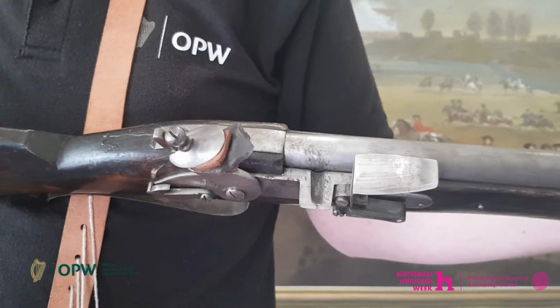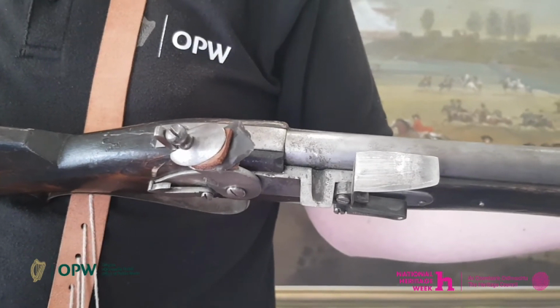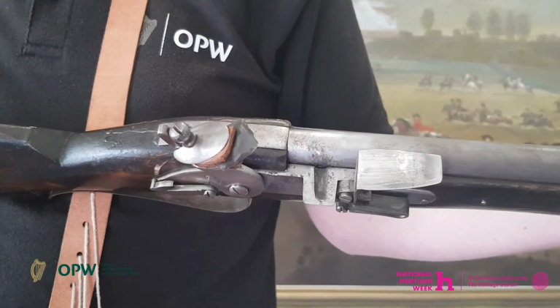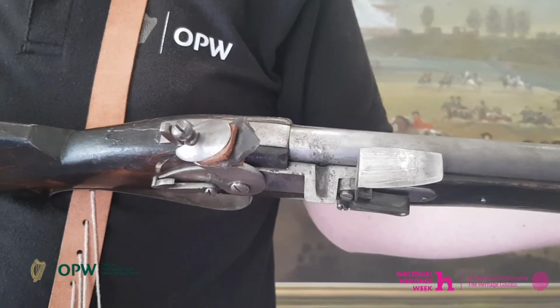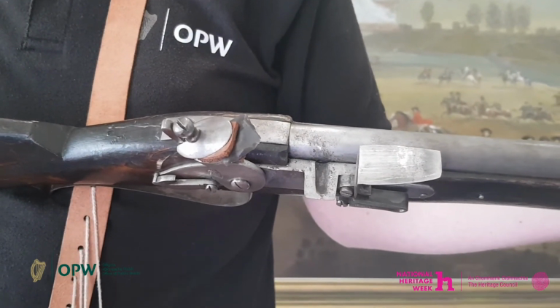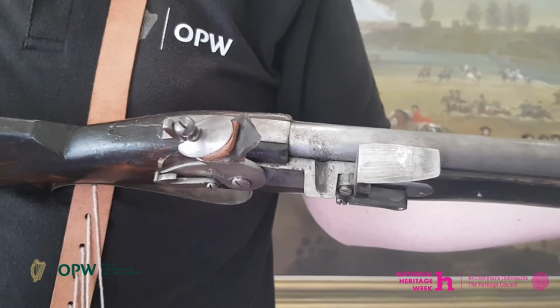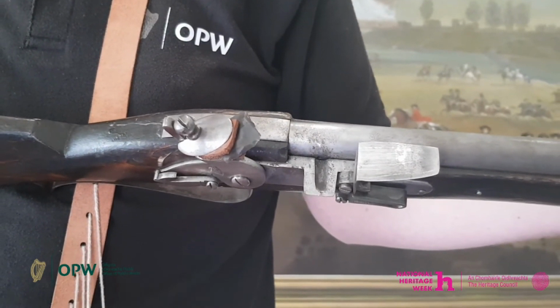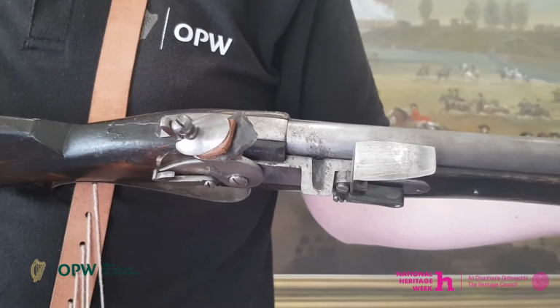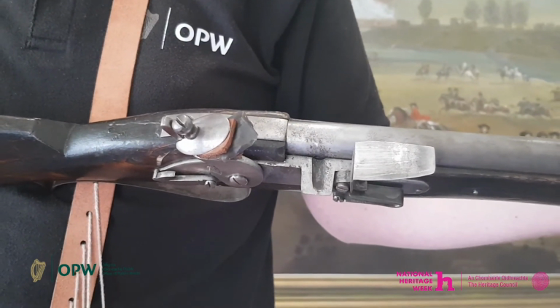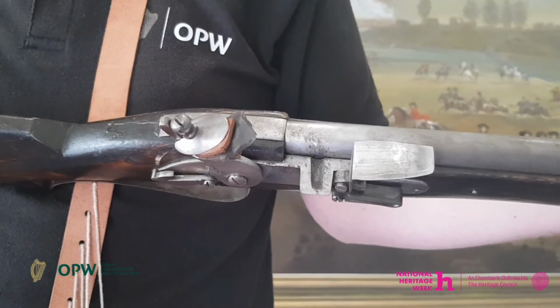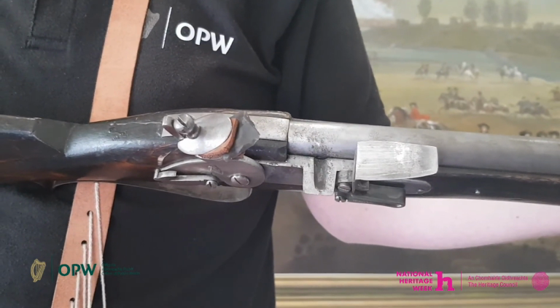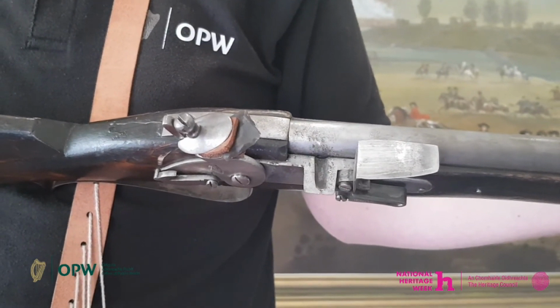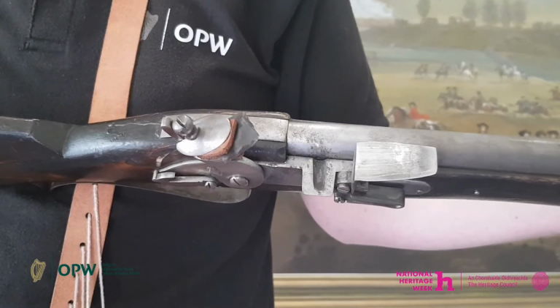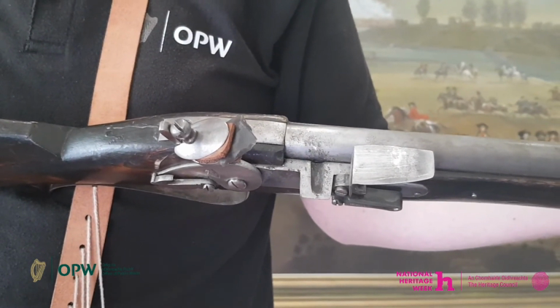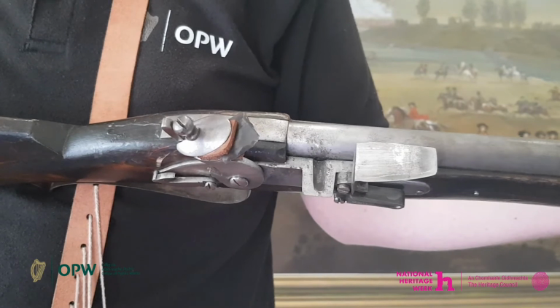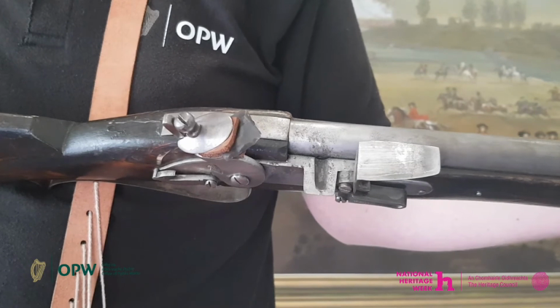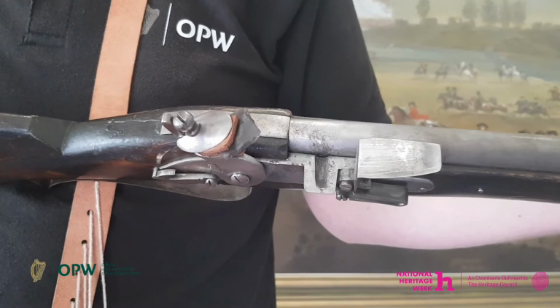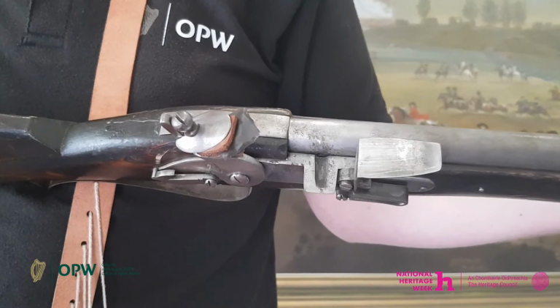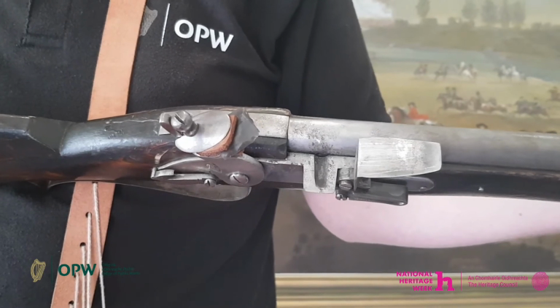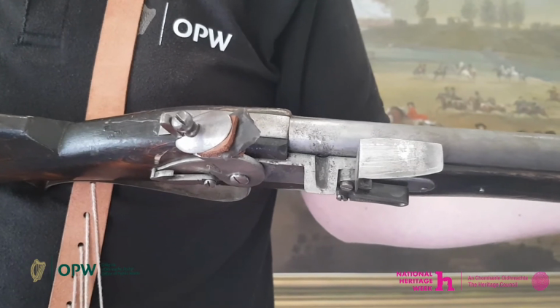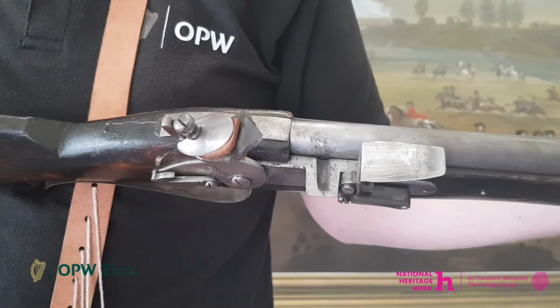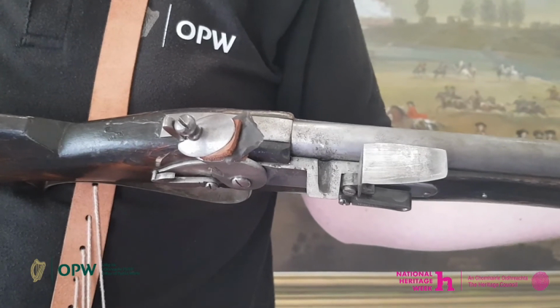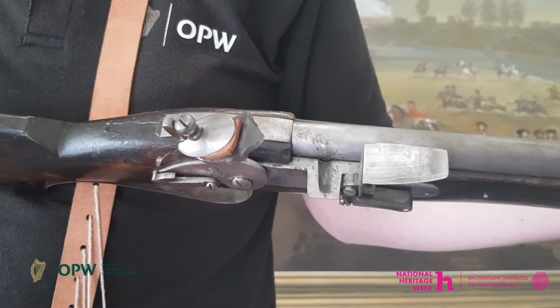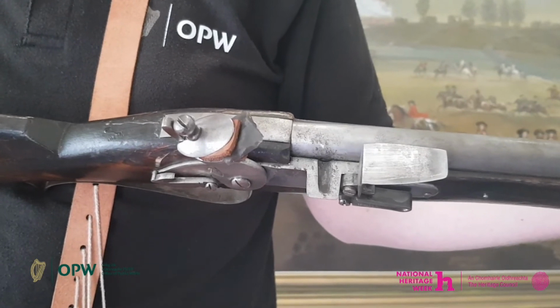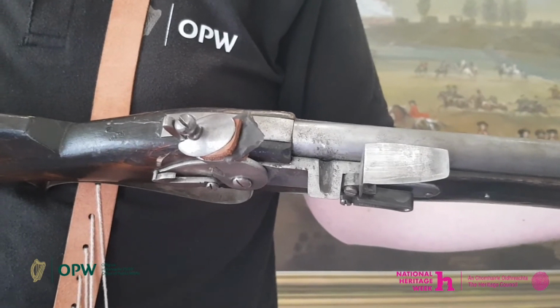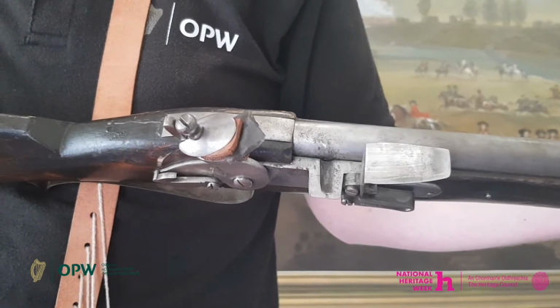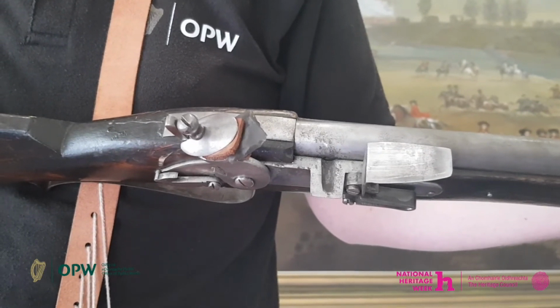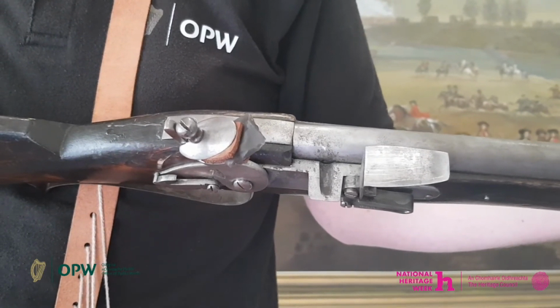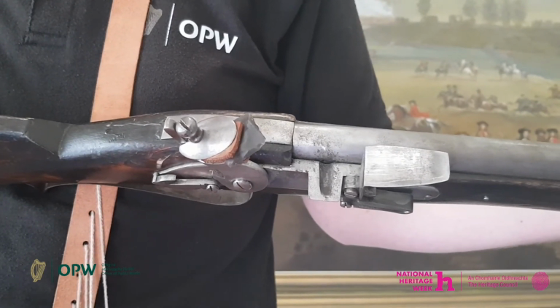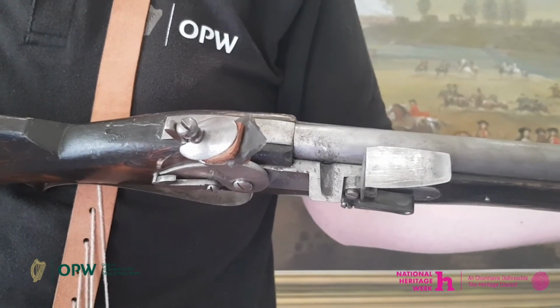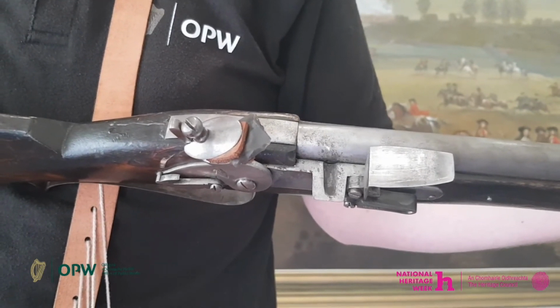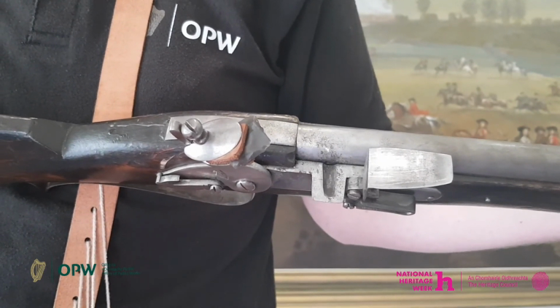This was very dangerous as the musketeer would reload his musket which had then too much powder, and as a result this could blow up in his face.